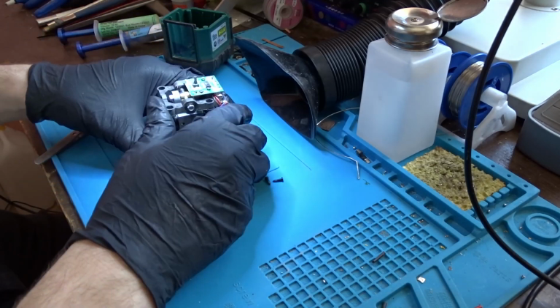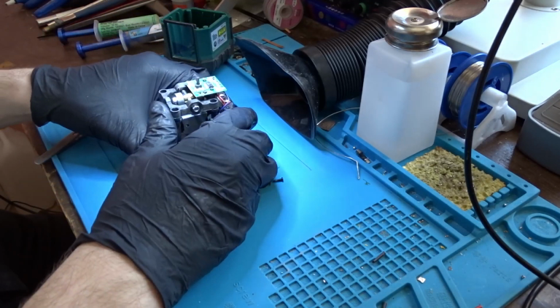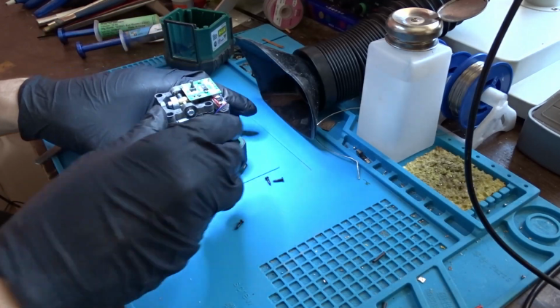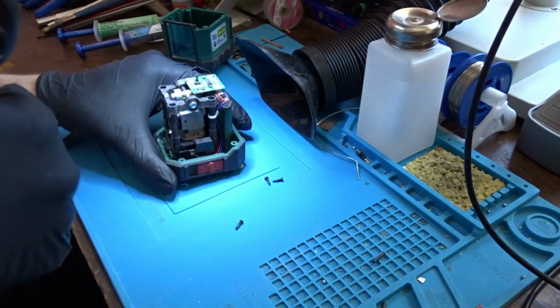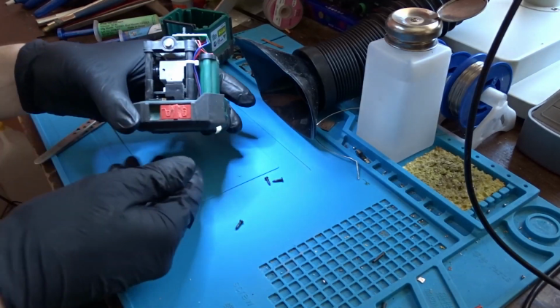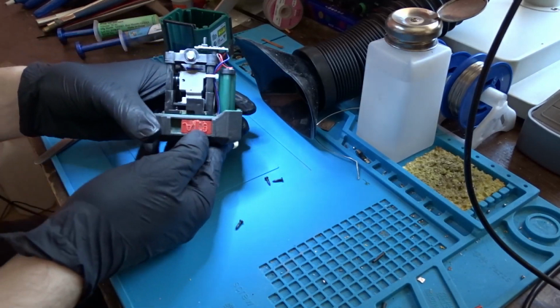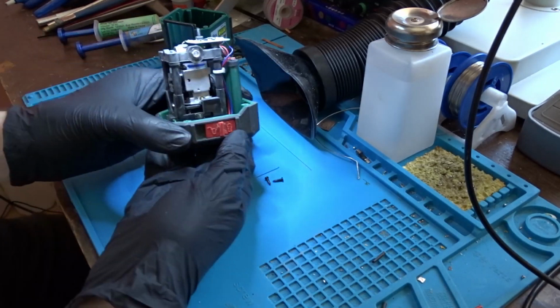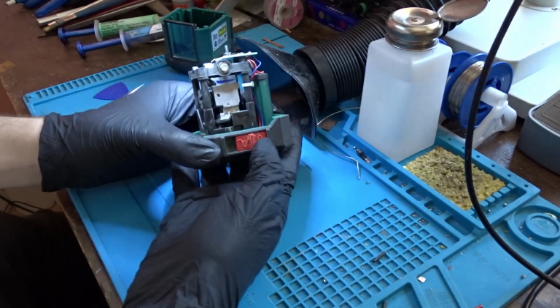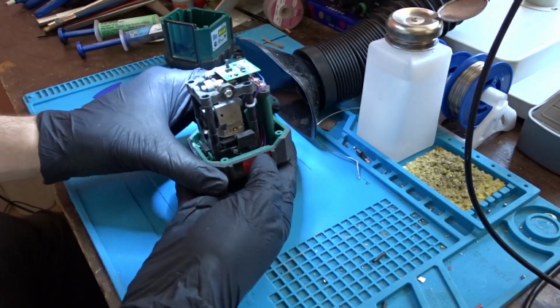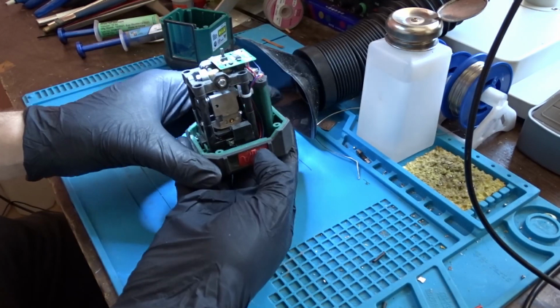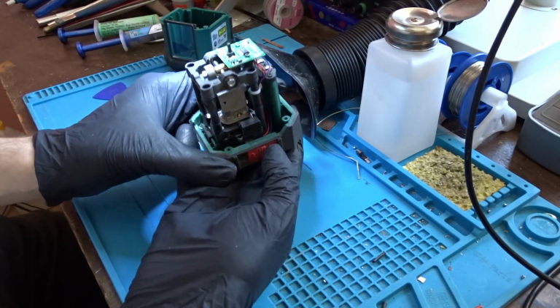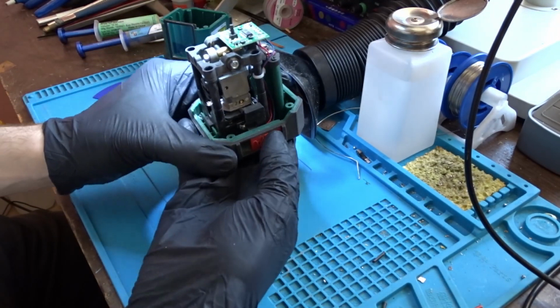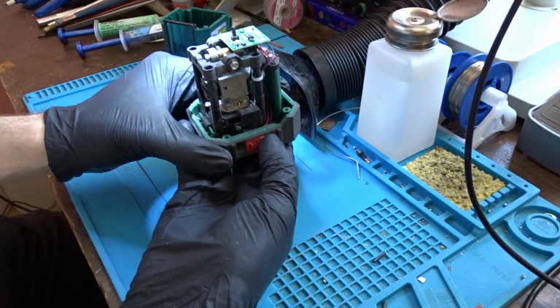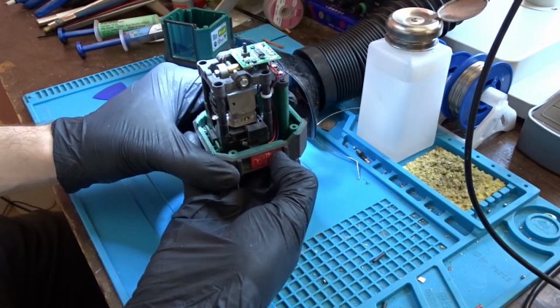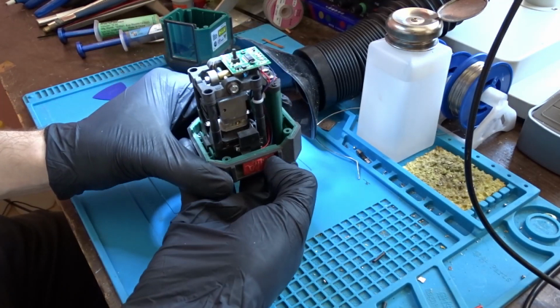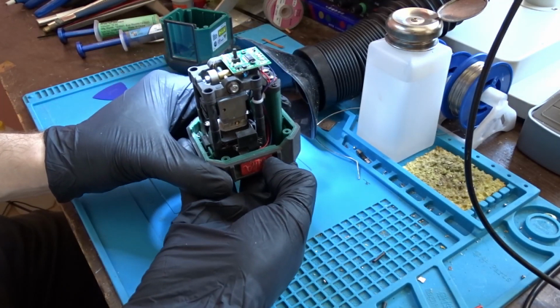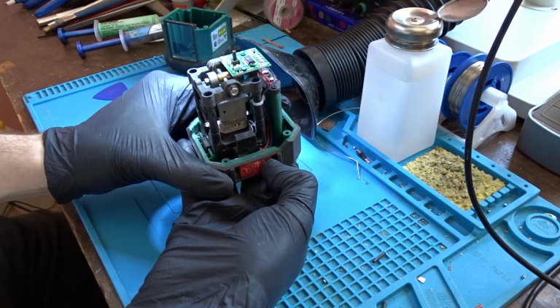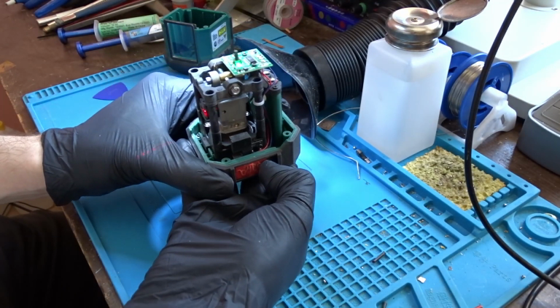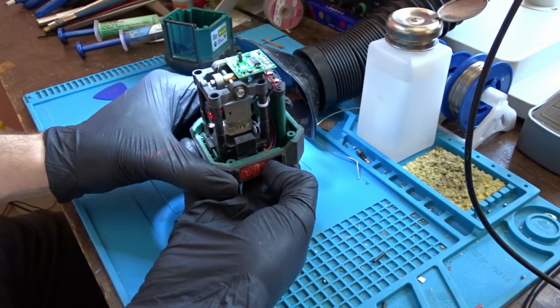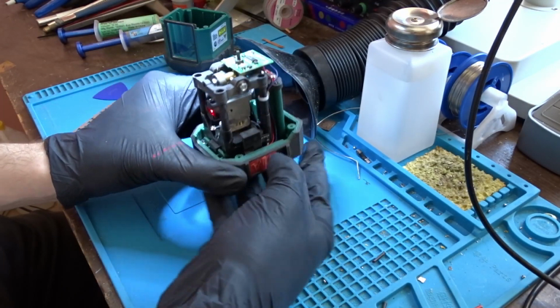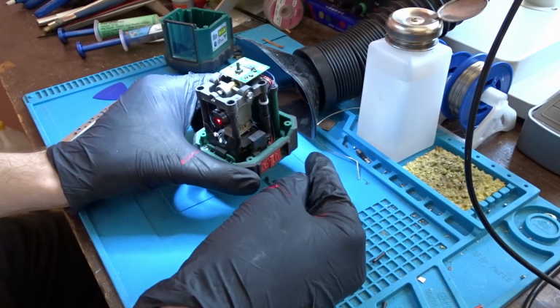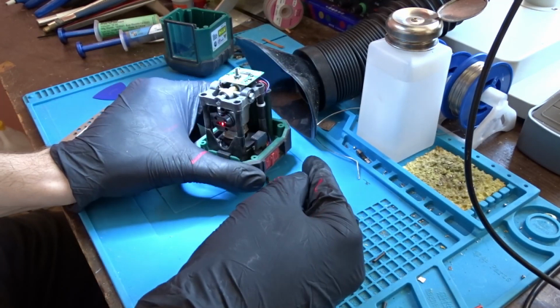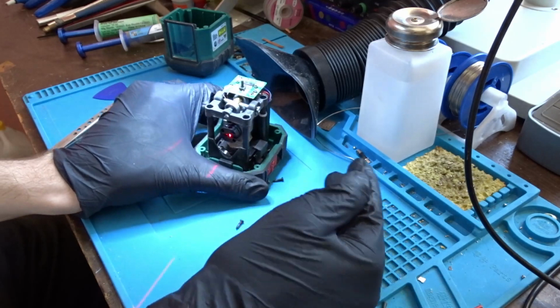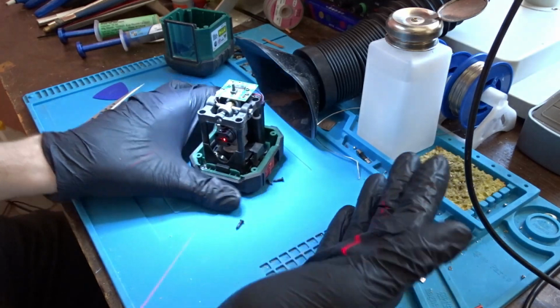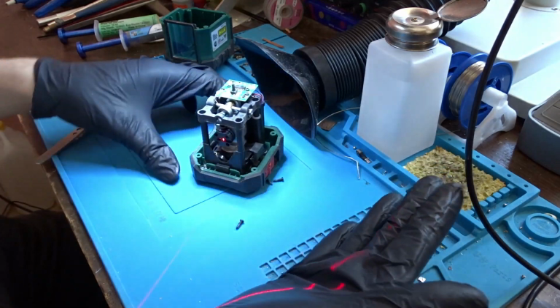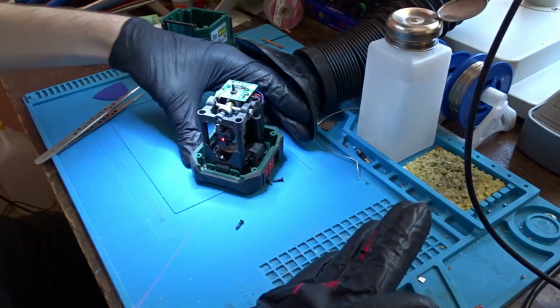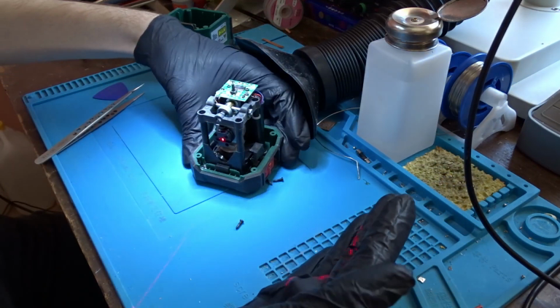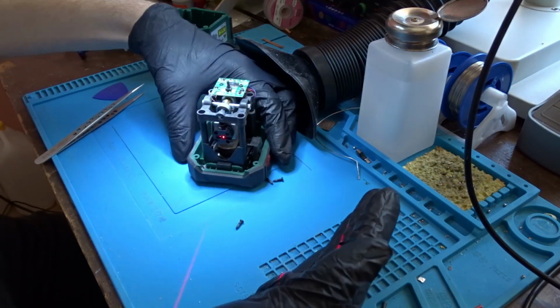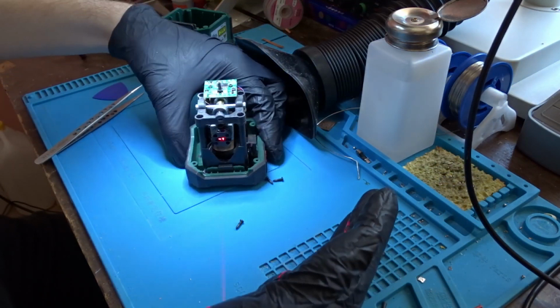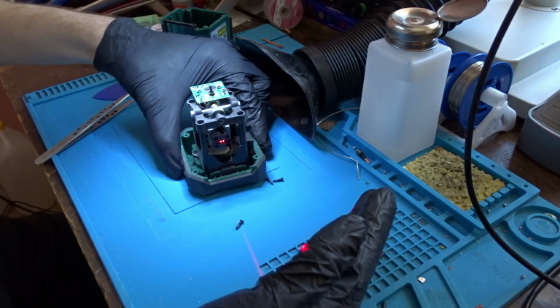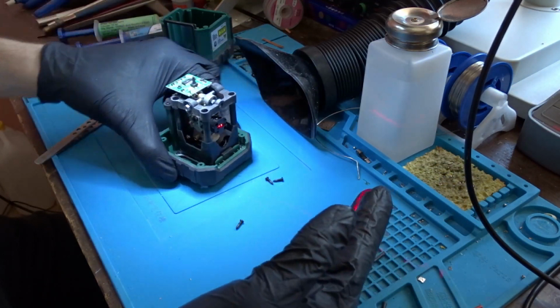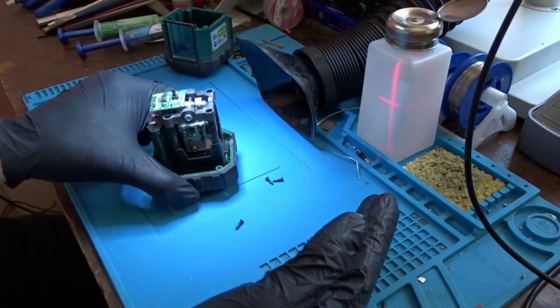After placing the batteries inside and turning it on, we can see that the repair was successful.